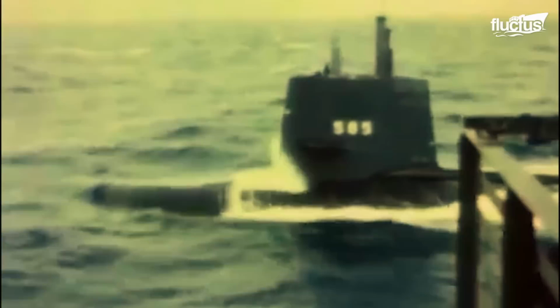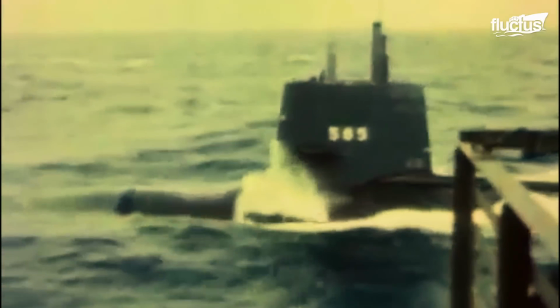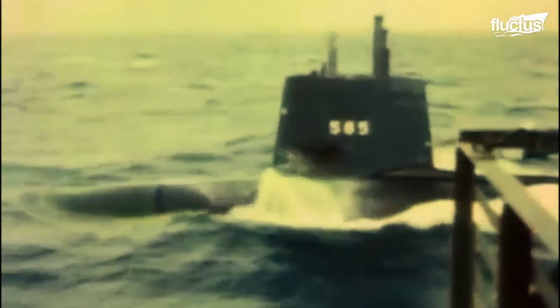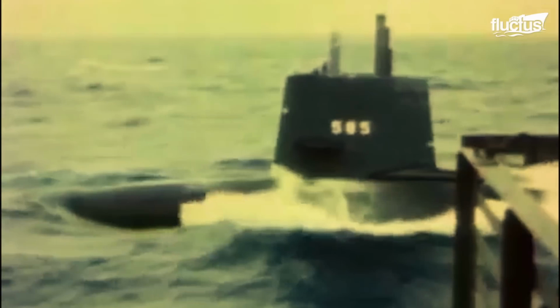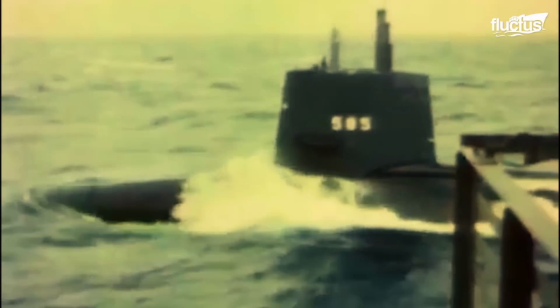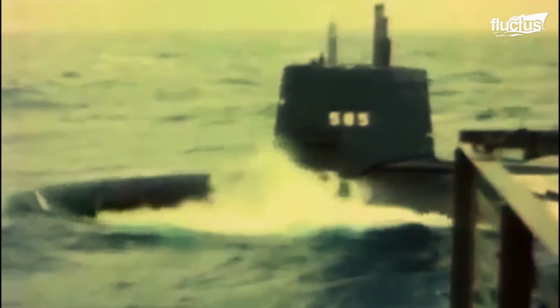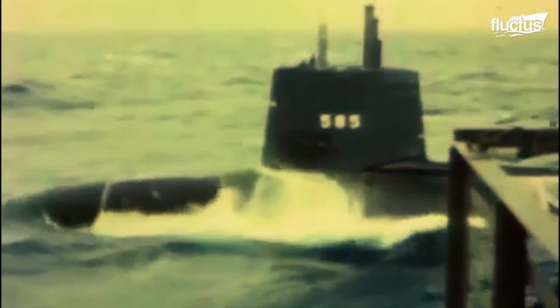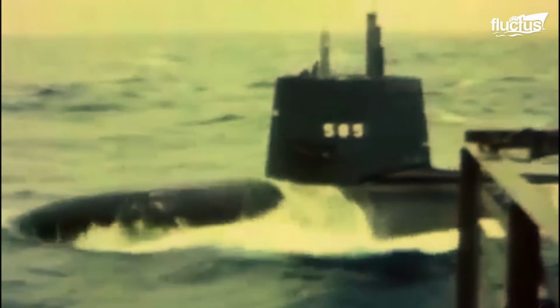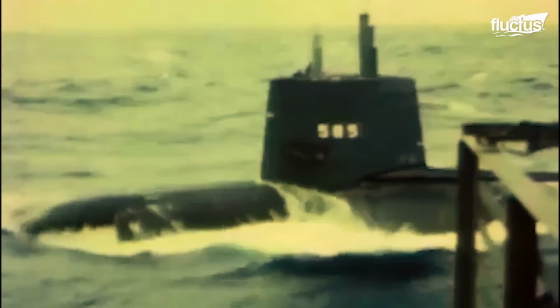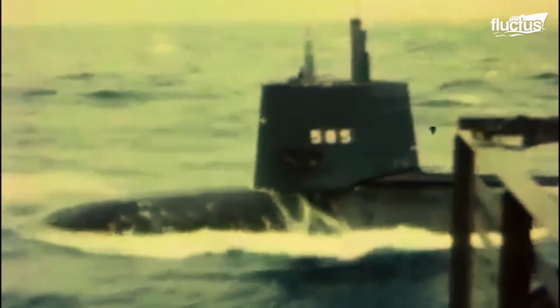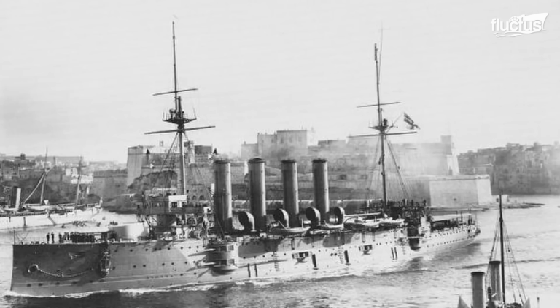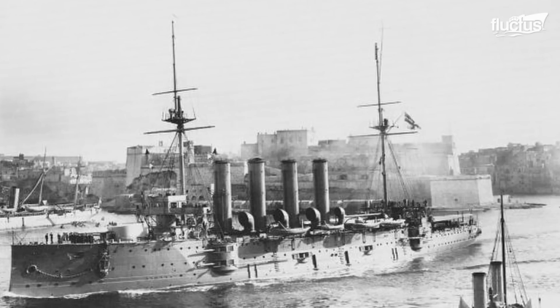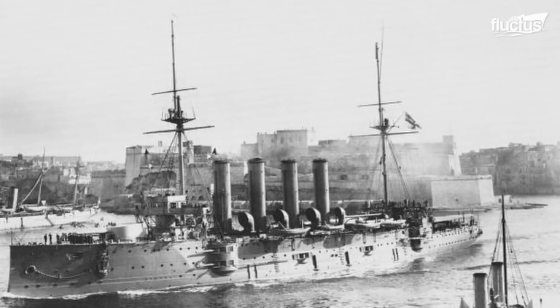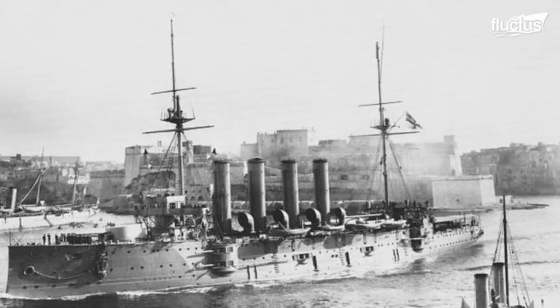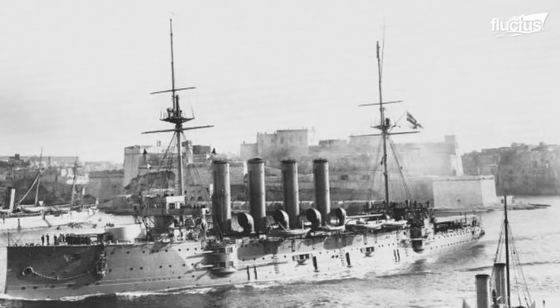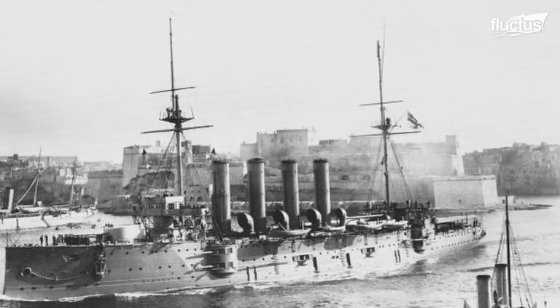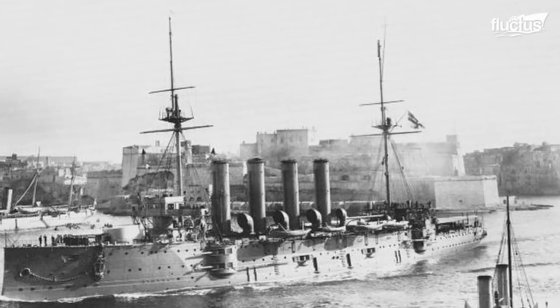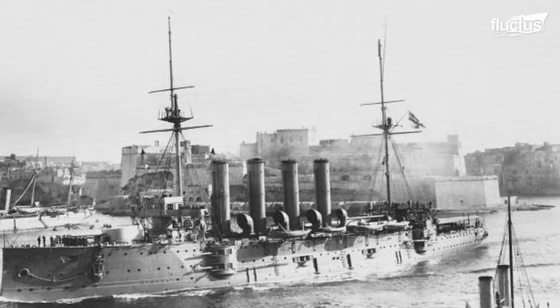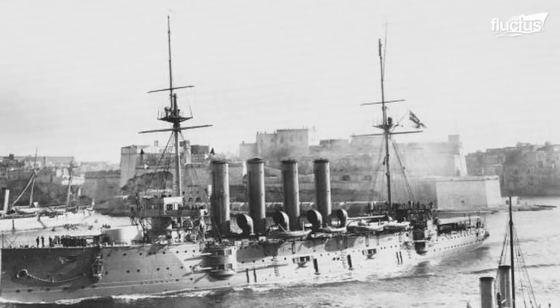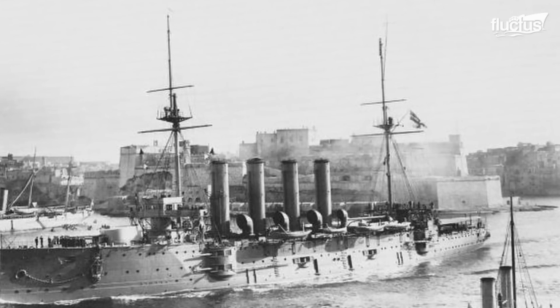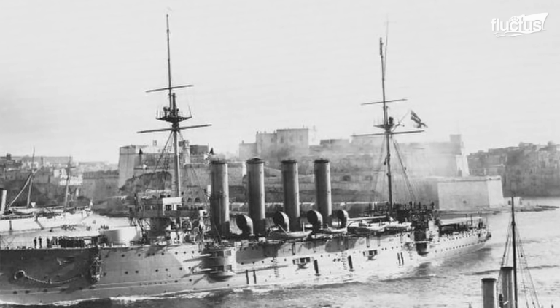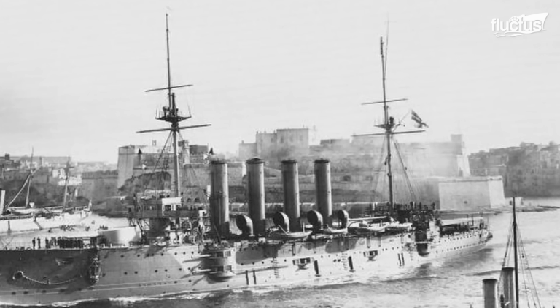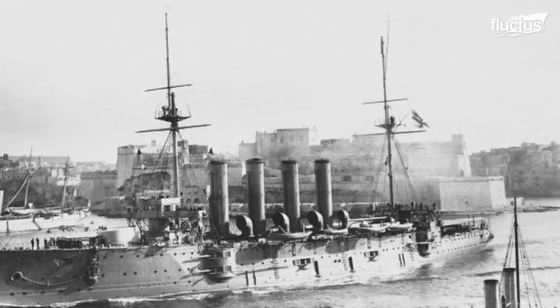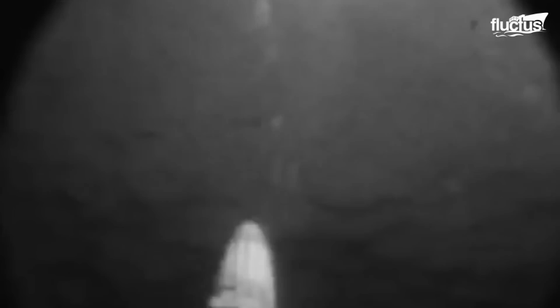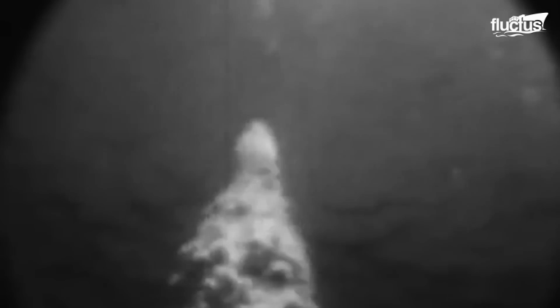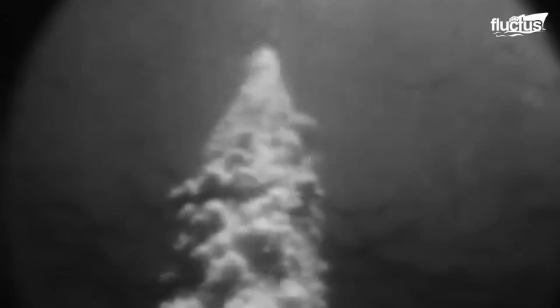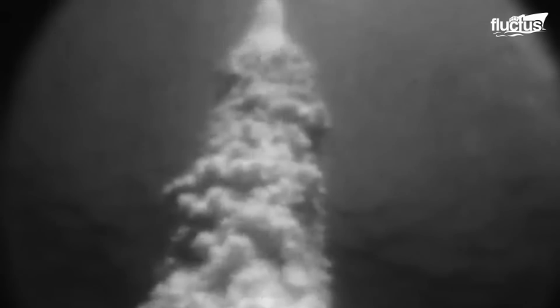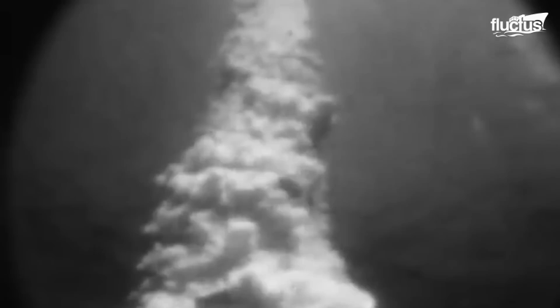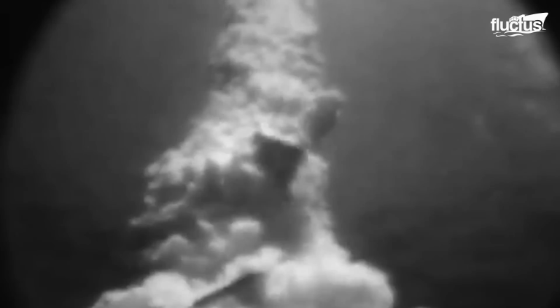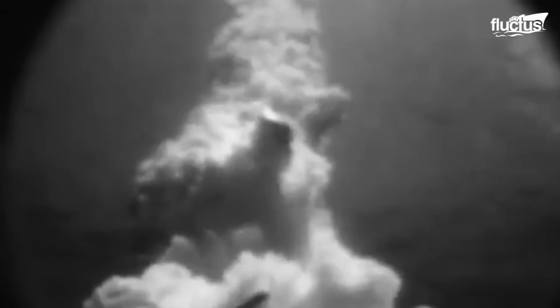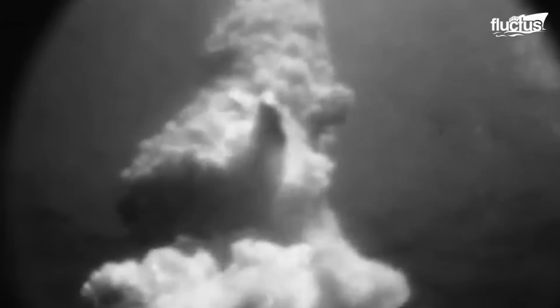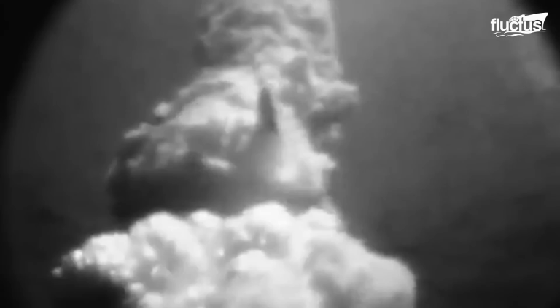In September 1914, three British warships were torpedoed and sank by a German submarine in the North Sea.